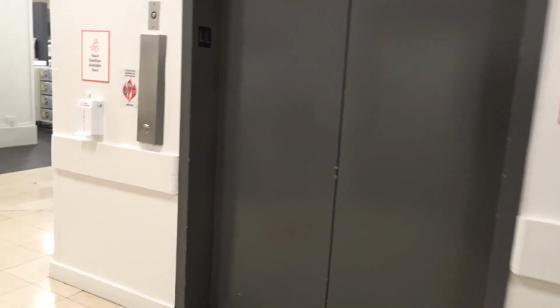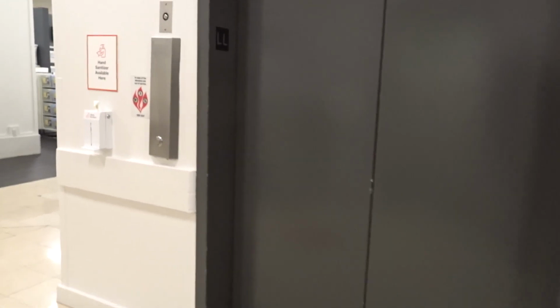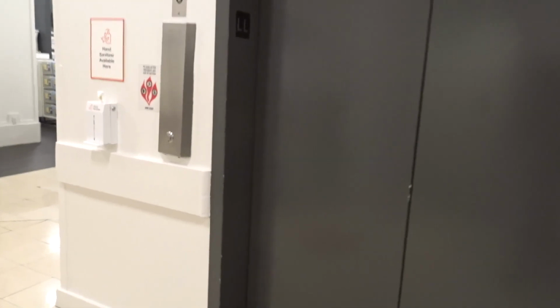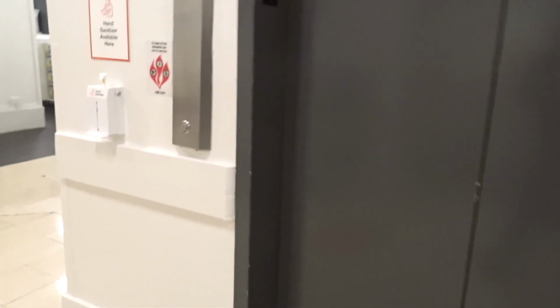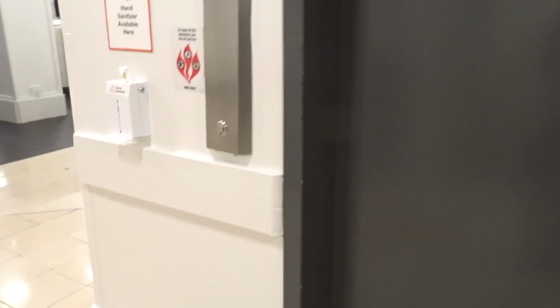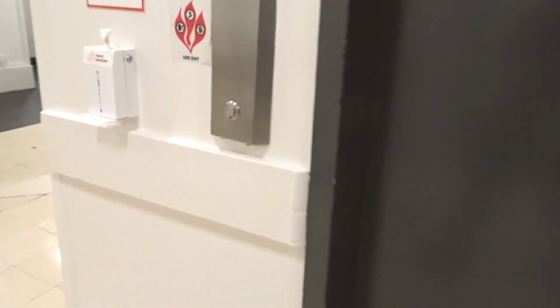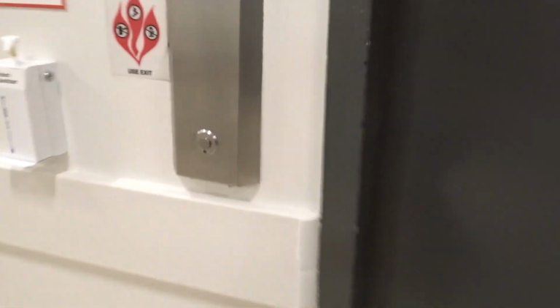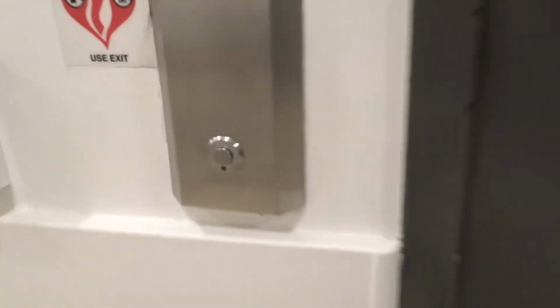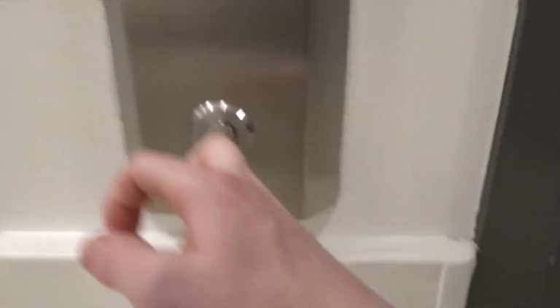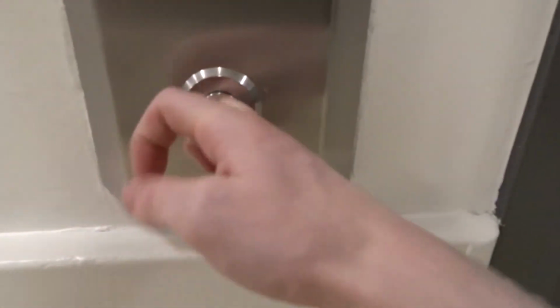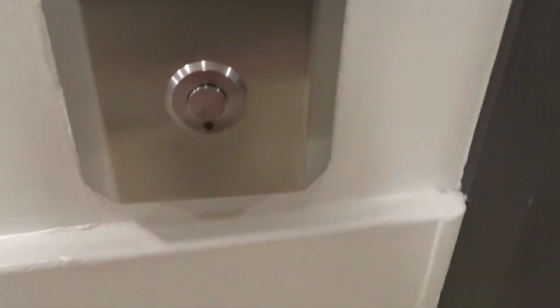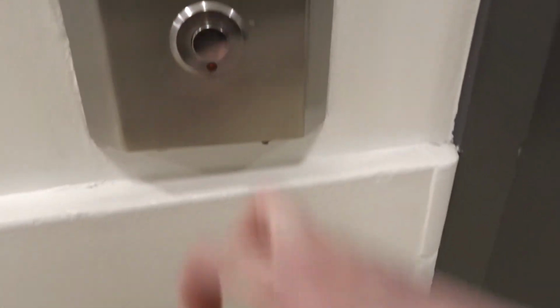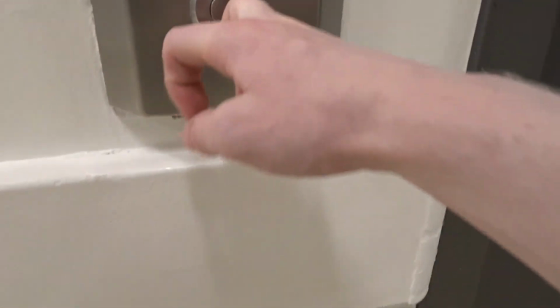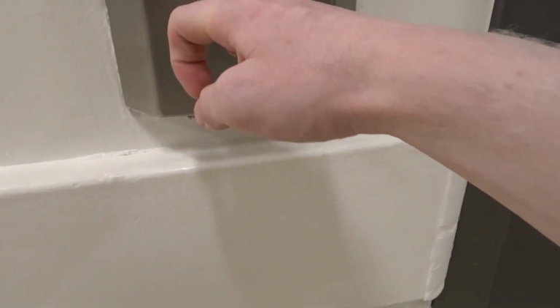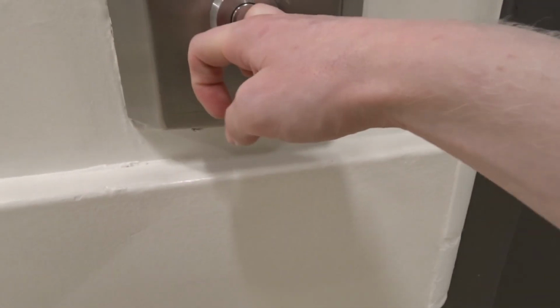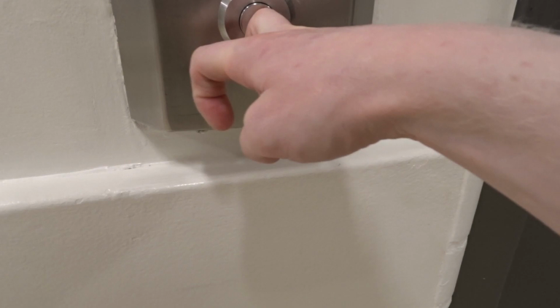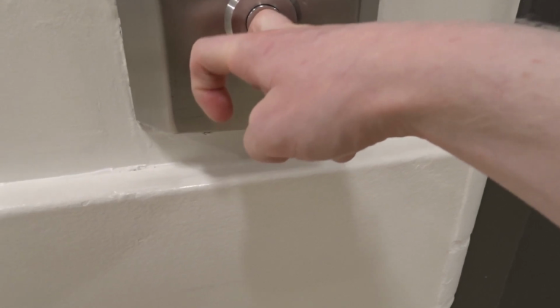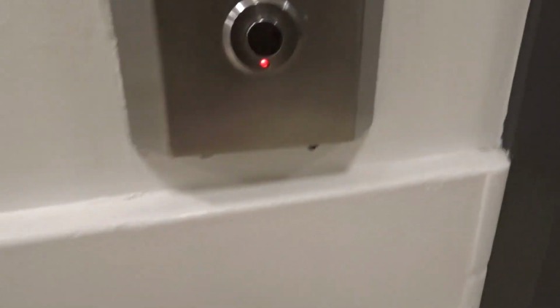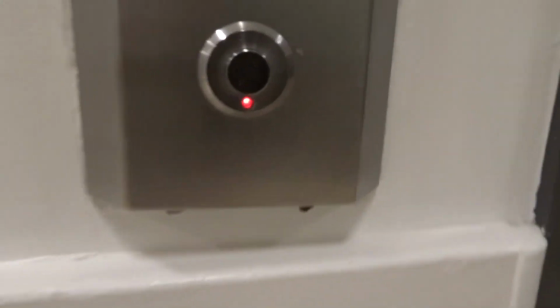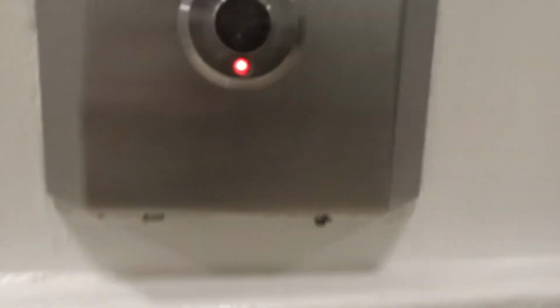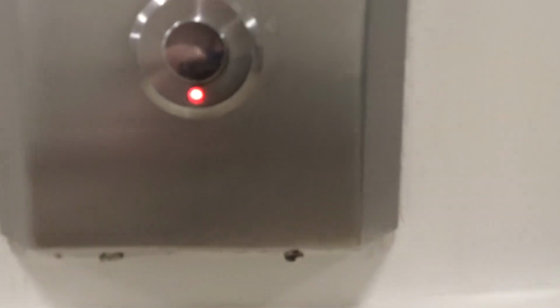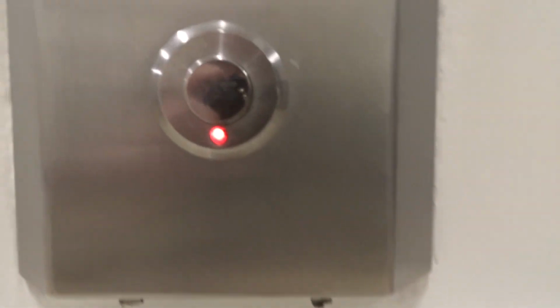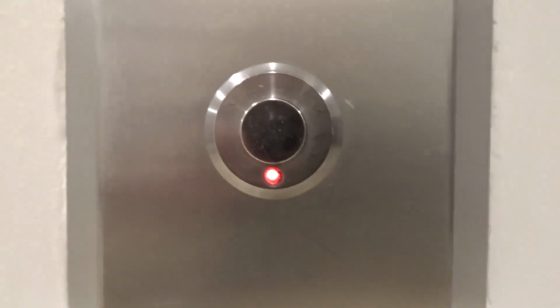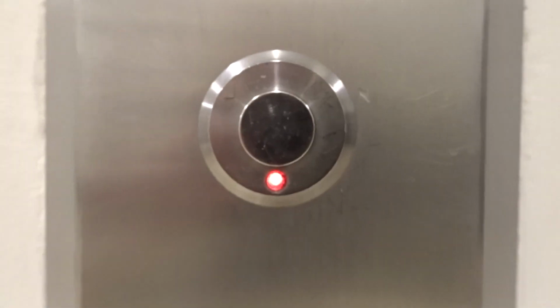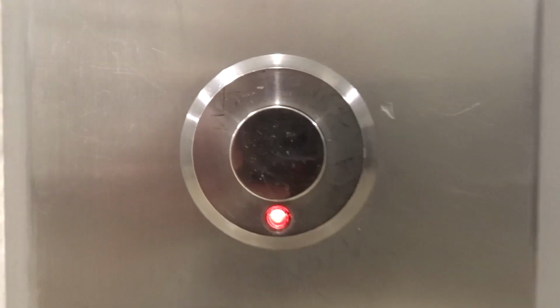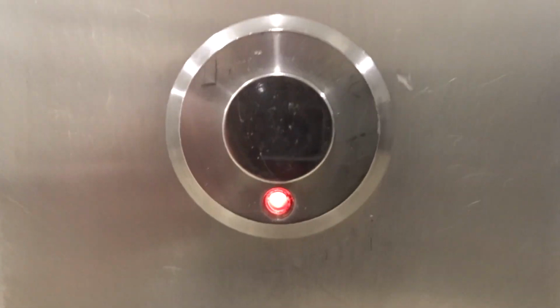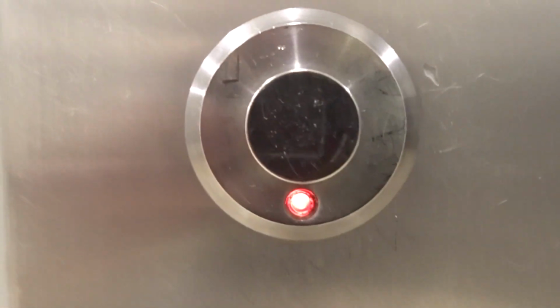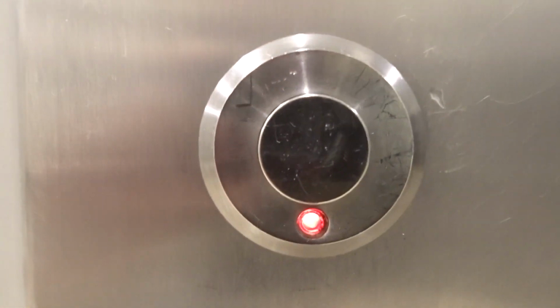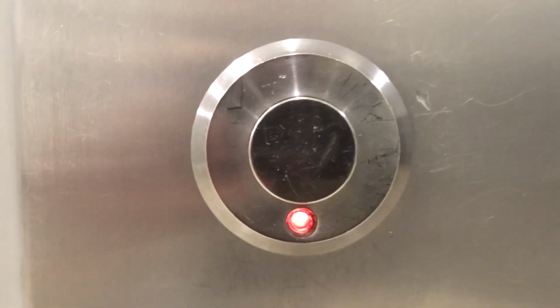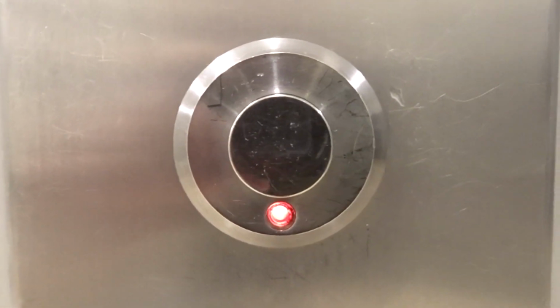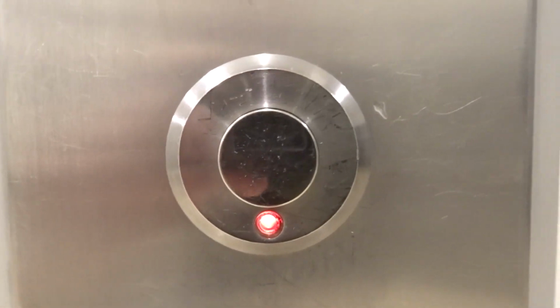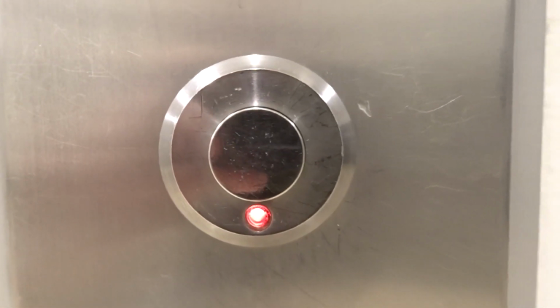We are at Macy's at Arundel Fair, and there's a Regency down button on the lowest floor.